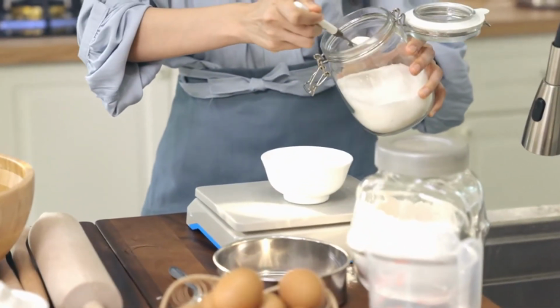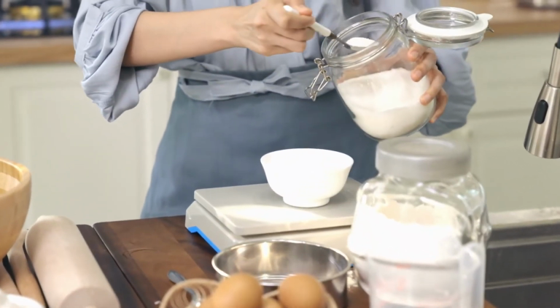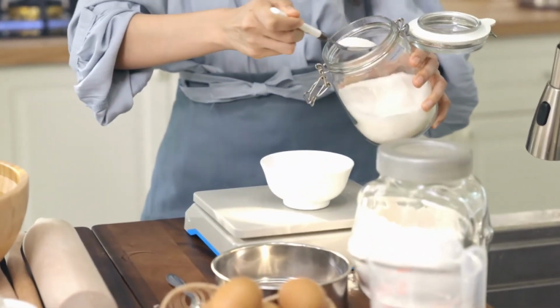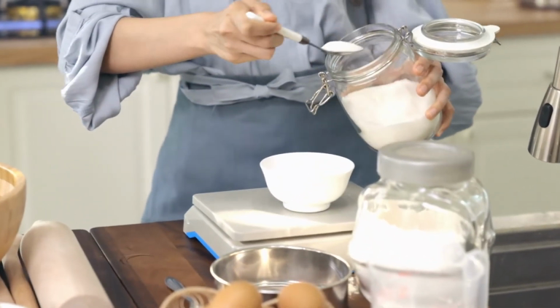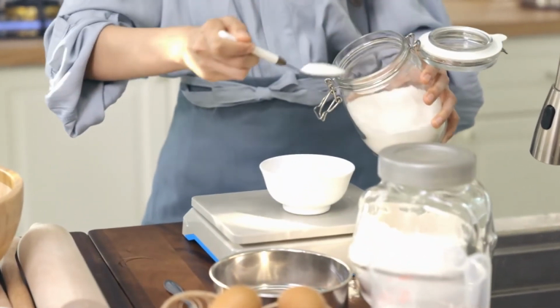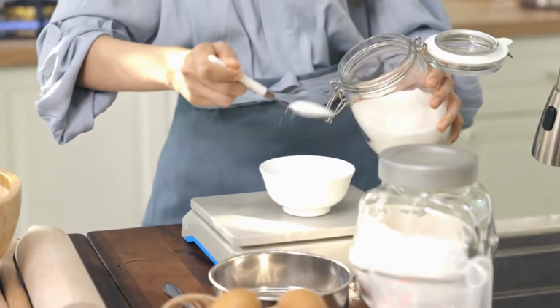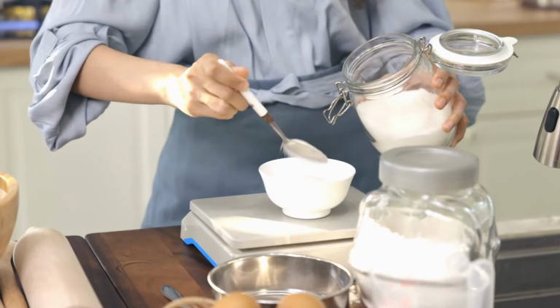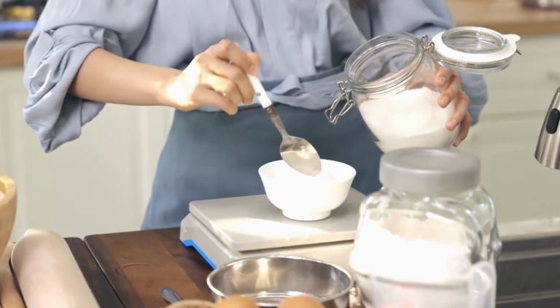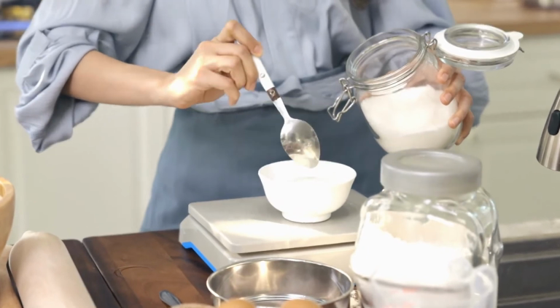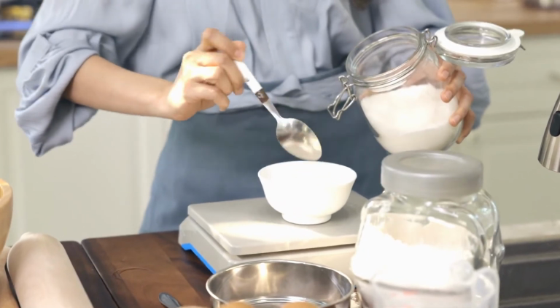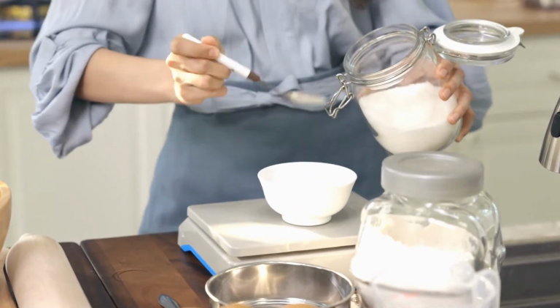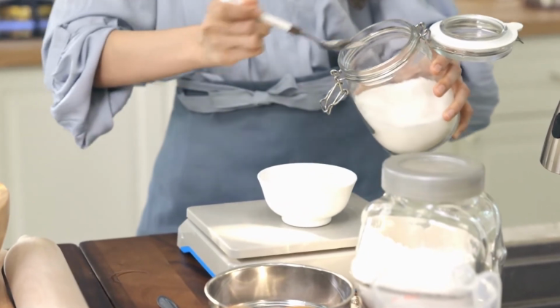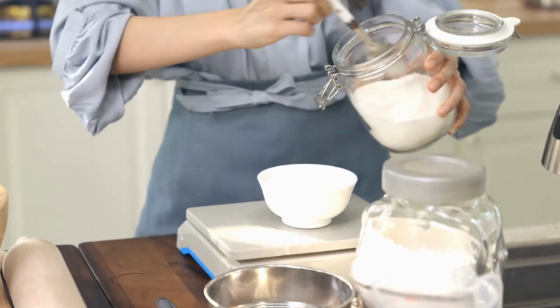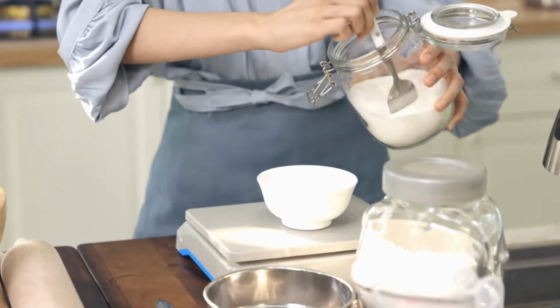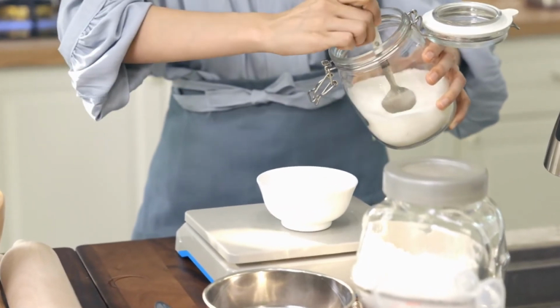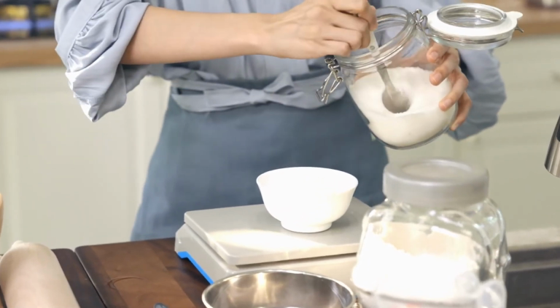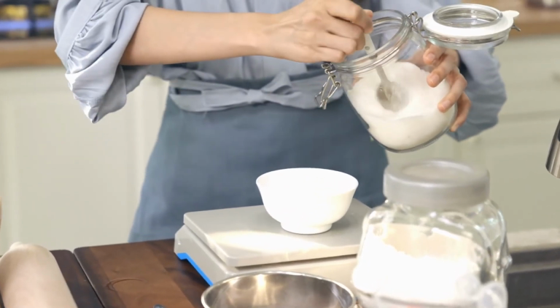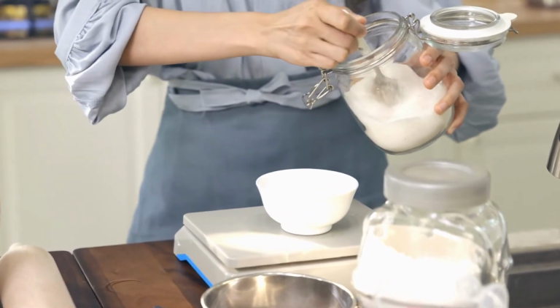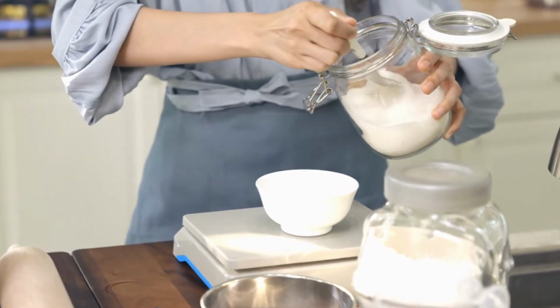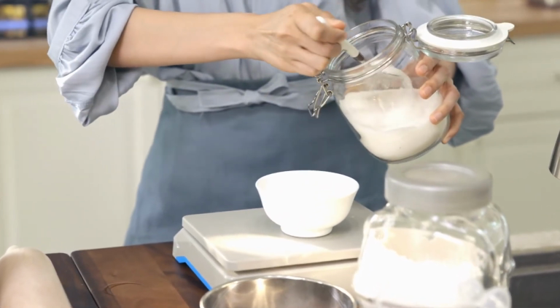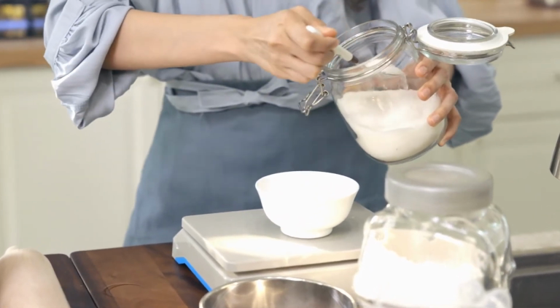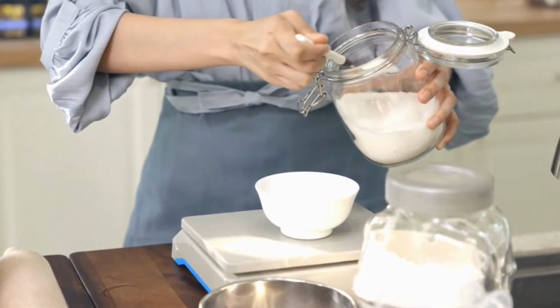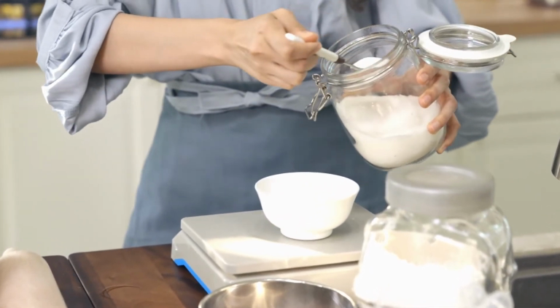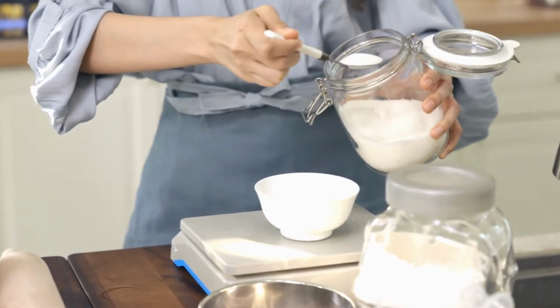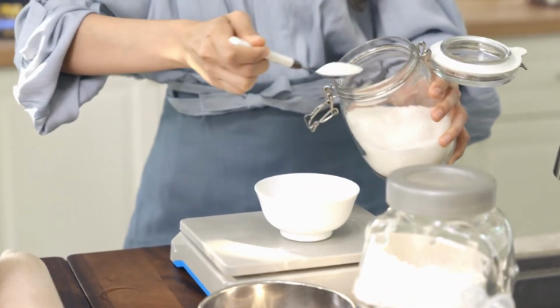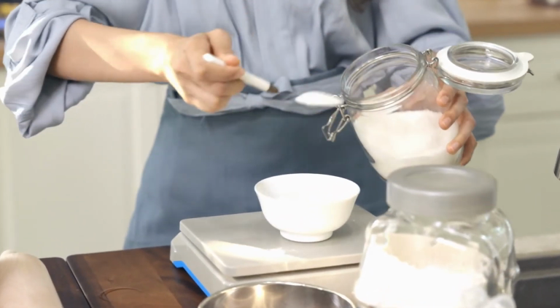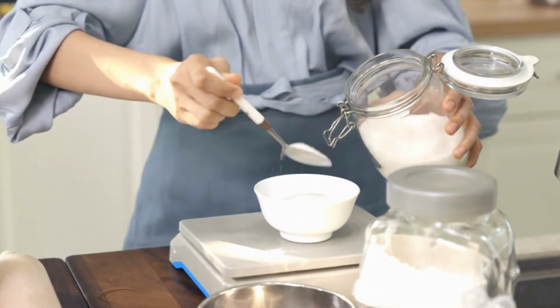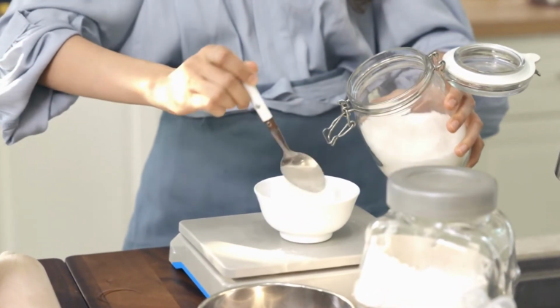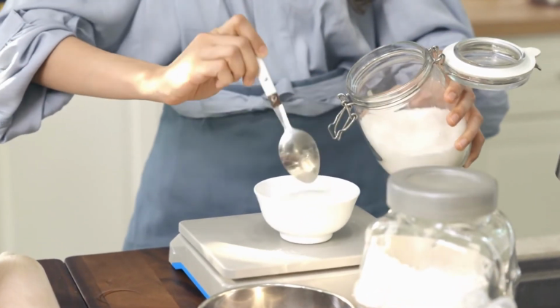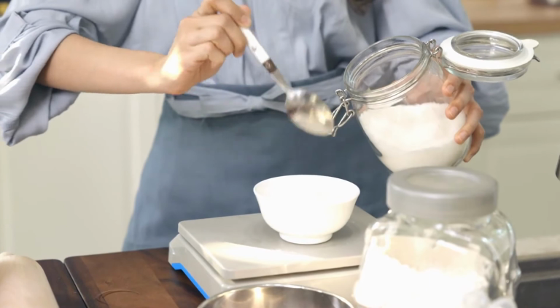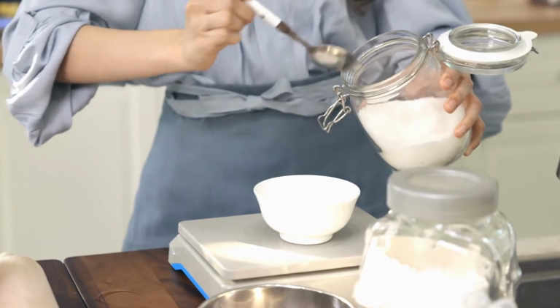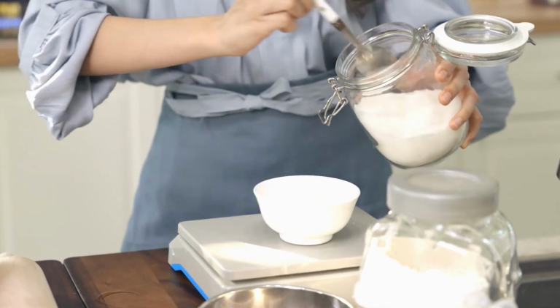A word of caution: this powder is poisonous and should be kept out of reach of children and pets at all times.